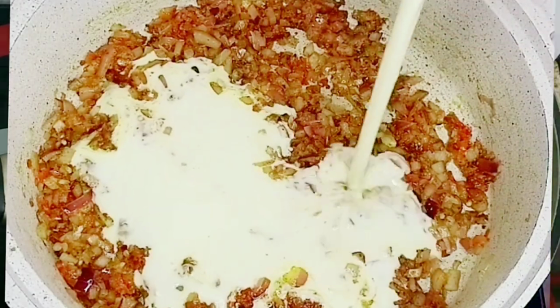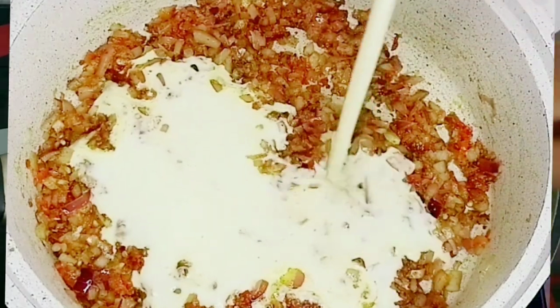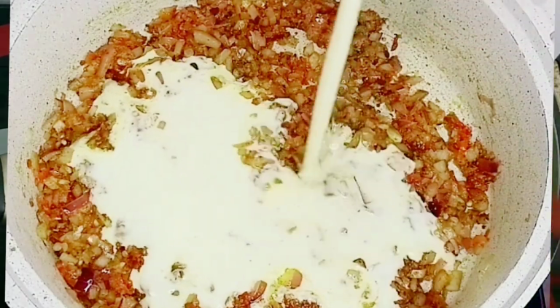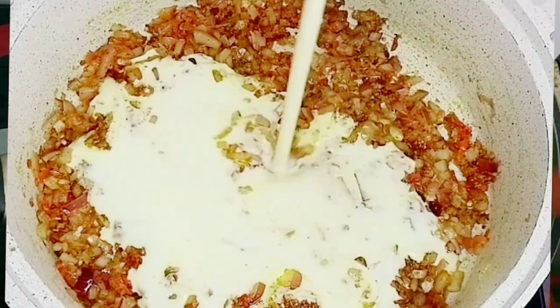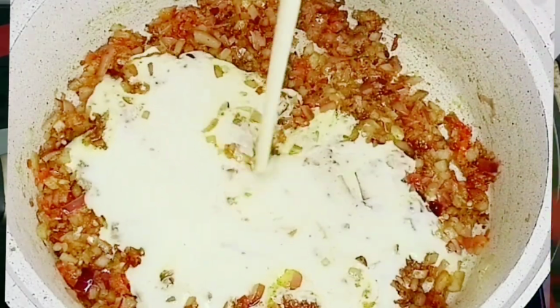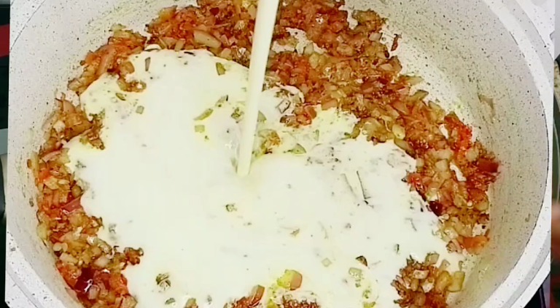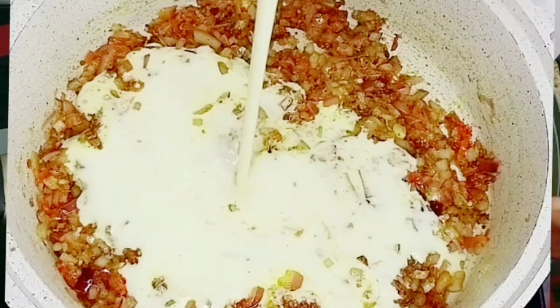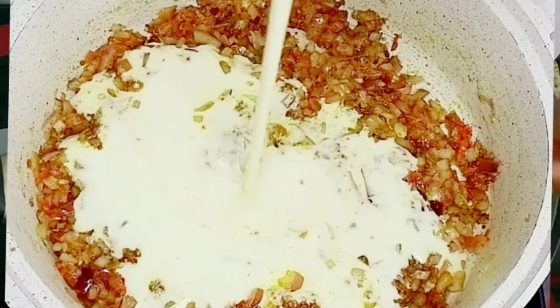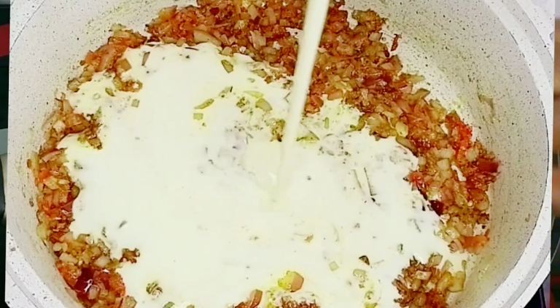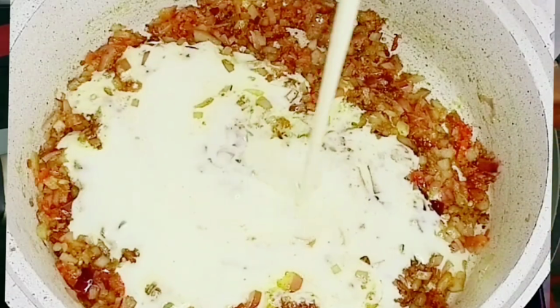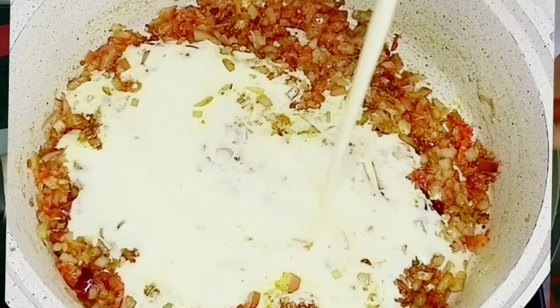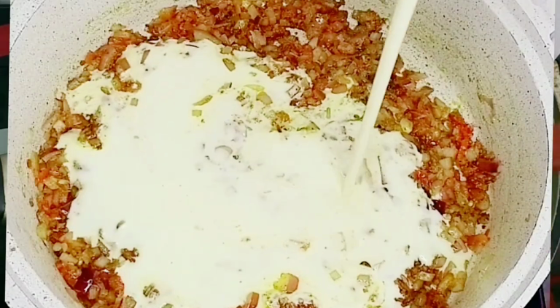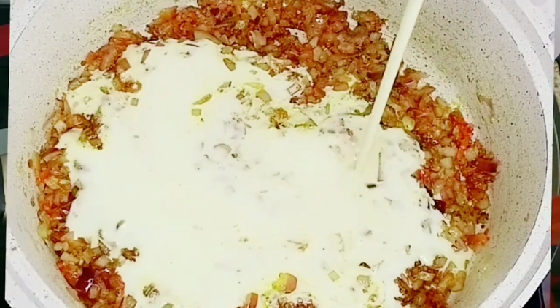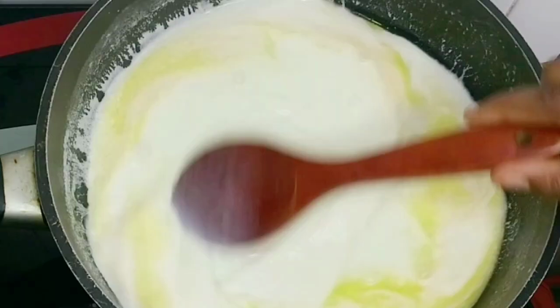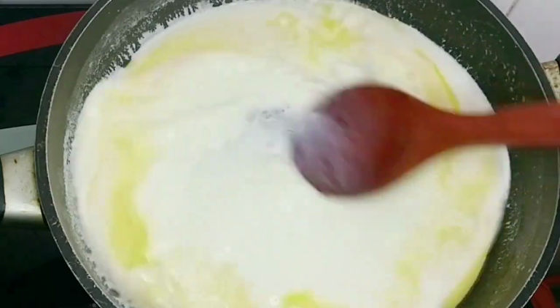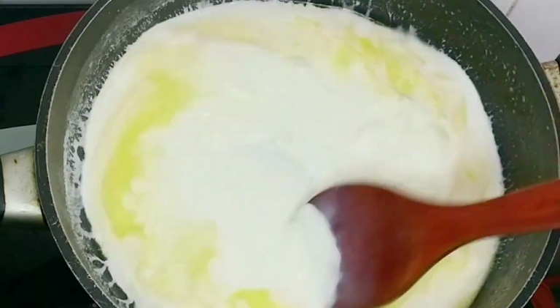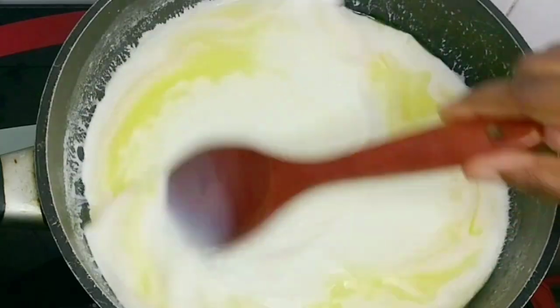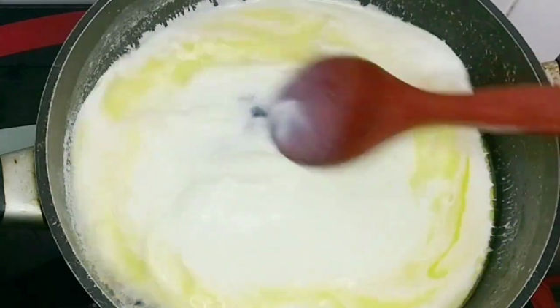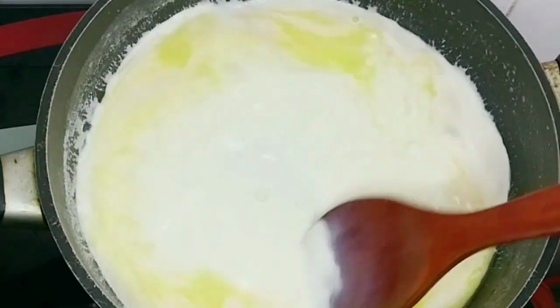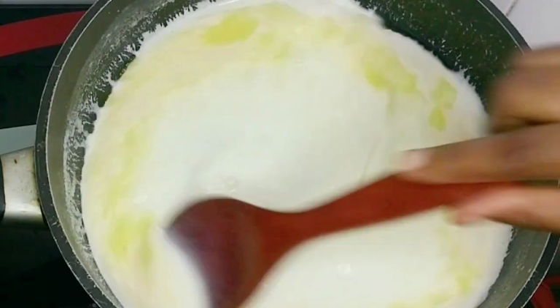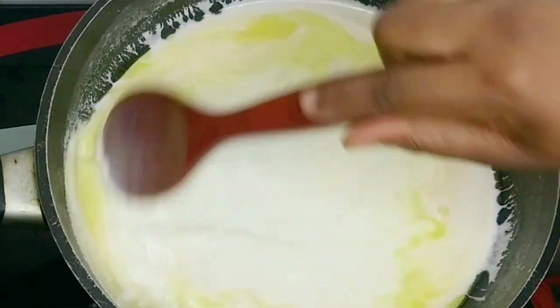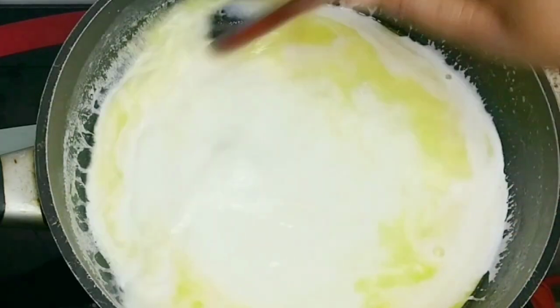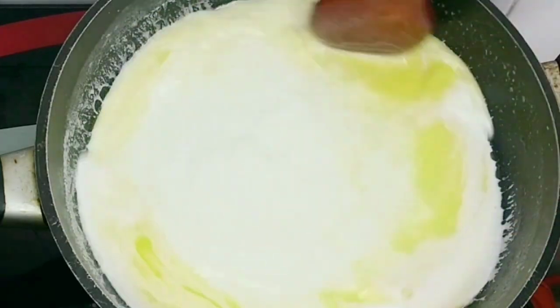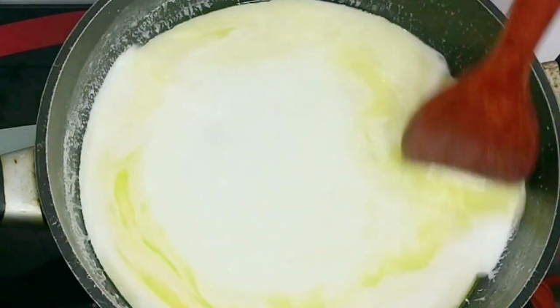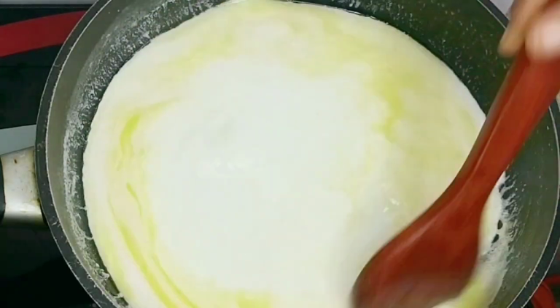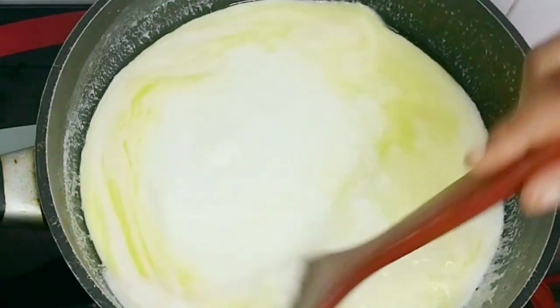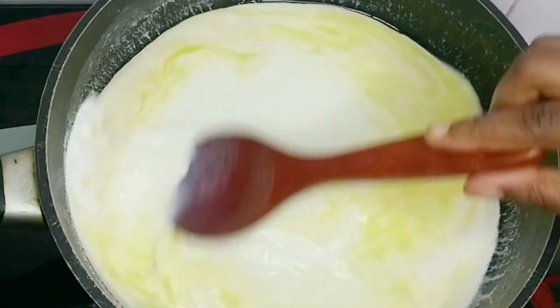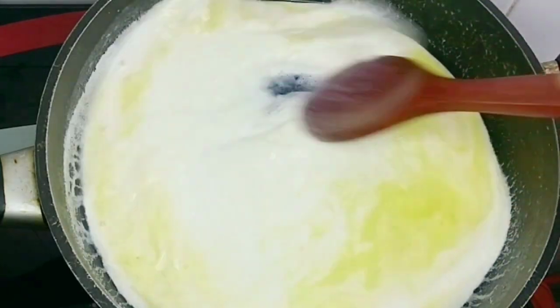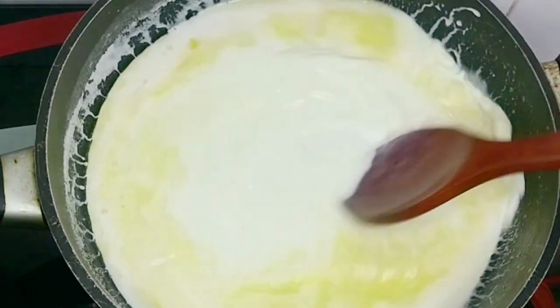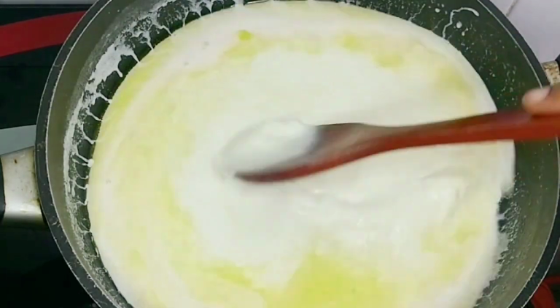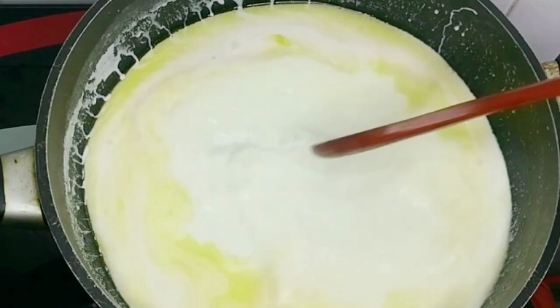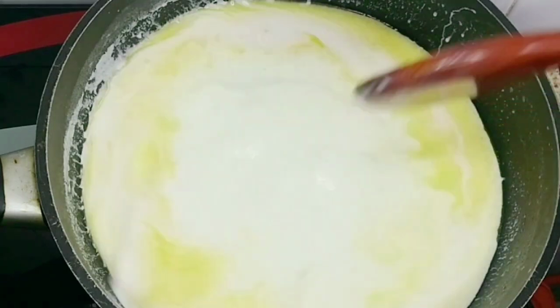This is the cream I used to prepare the last creamy pasta on my channel. If you haven't seen that video, I'll drop the link in the description box — please do well to check that out.